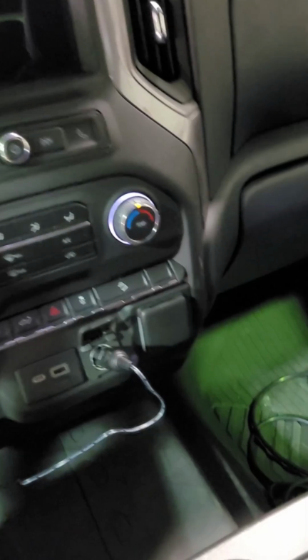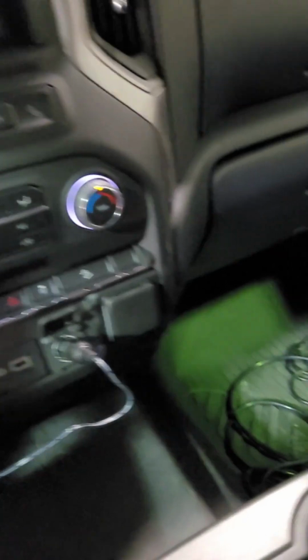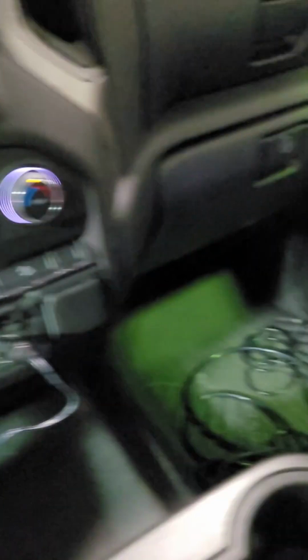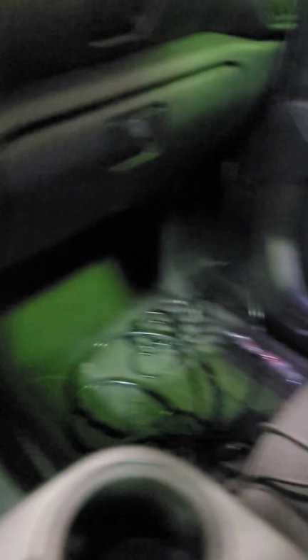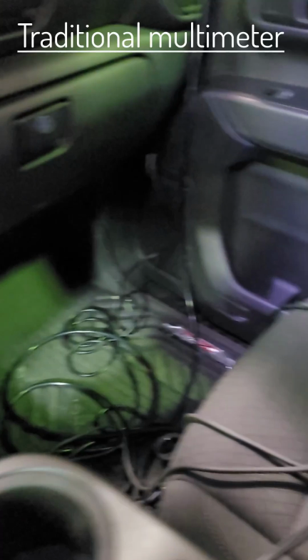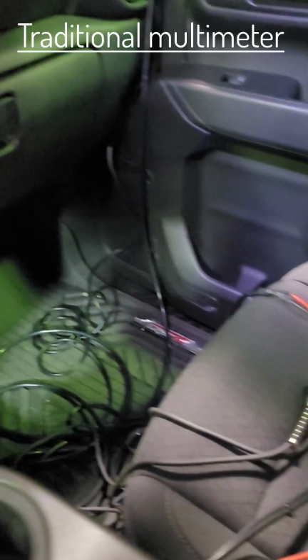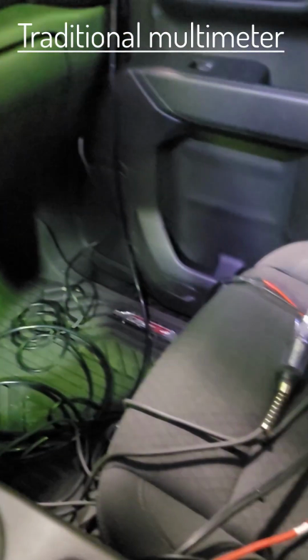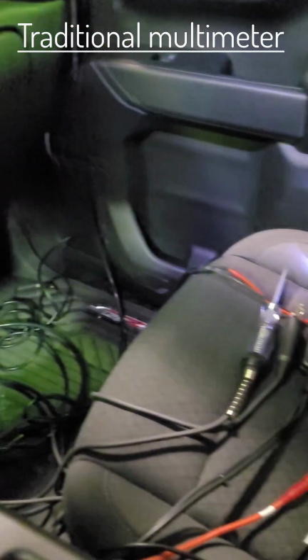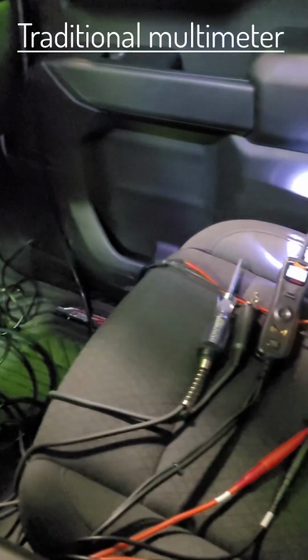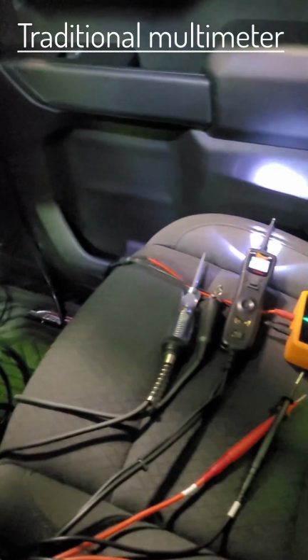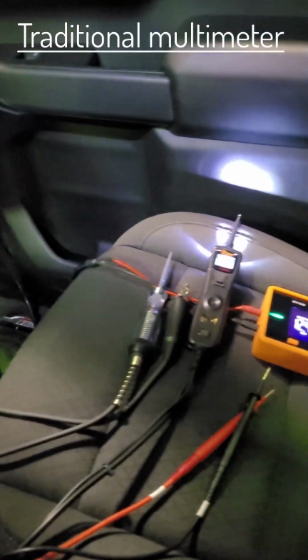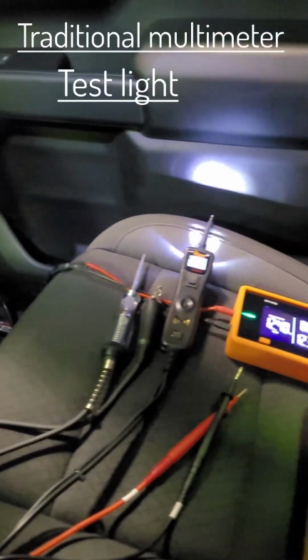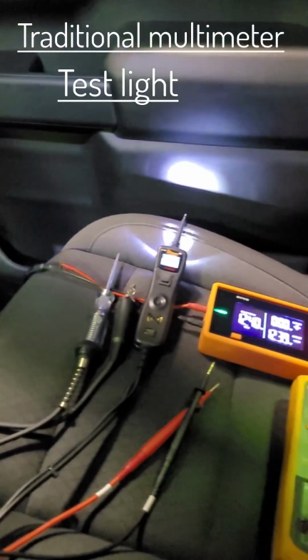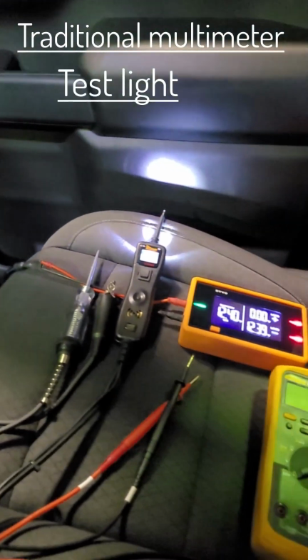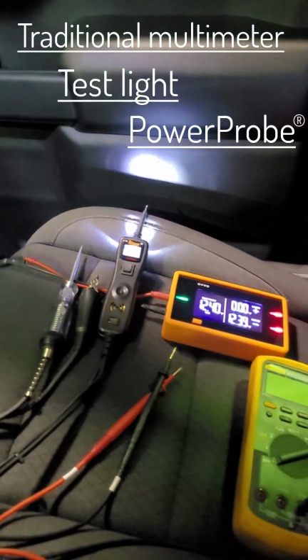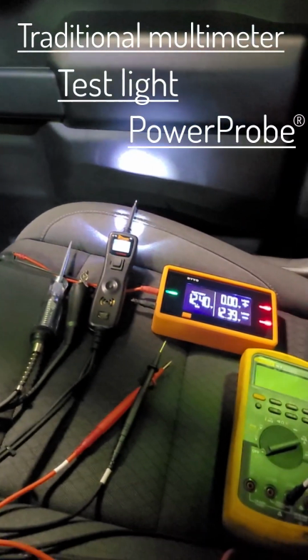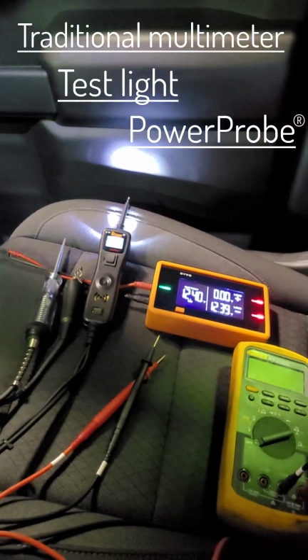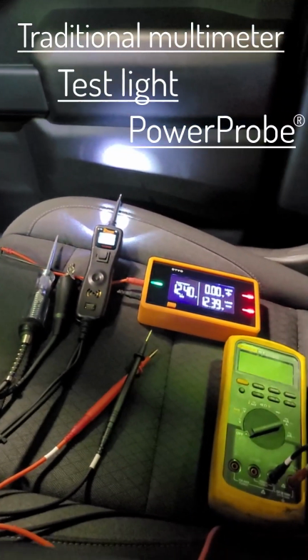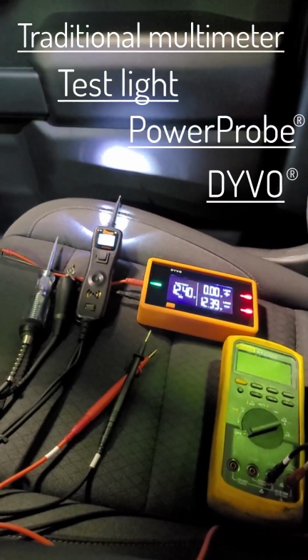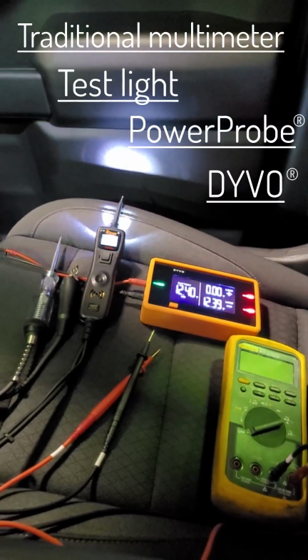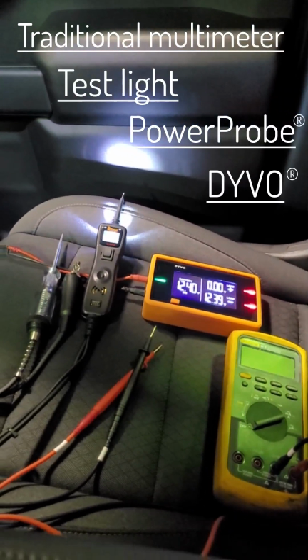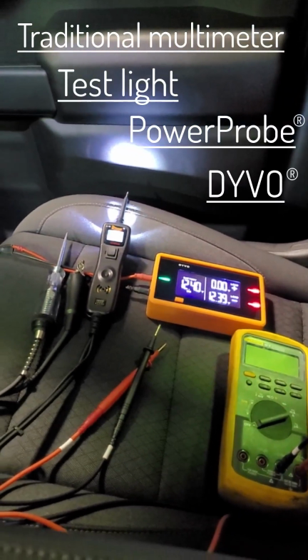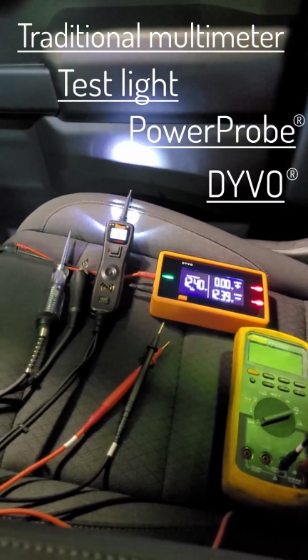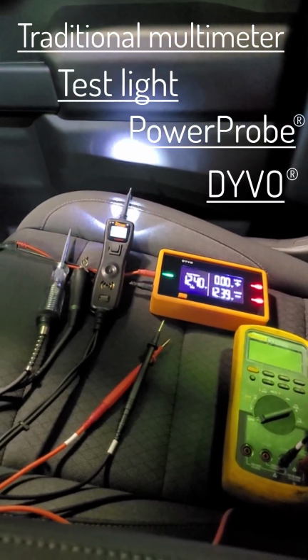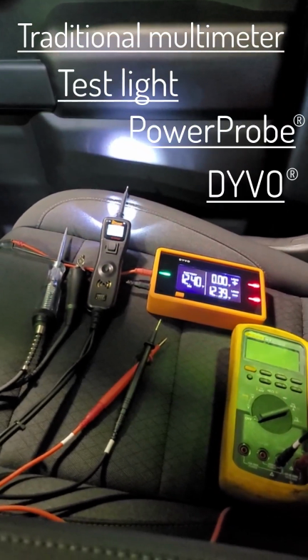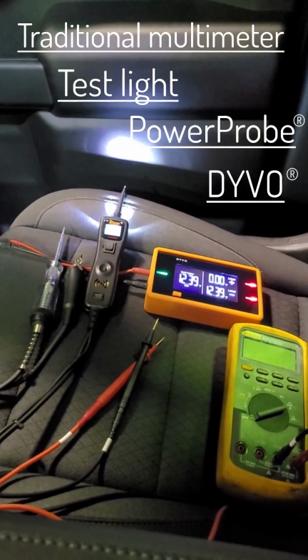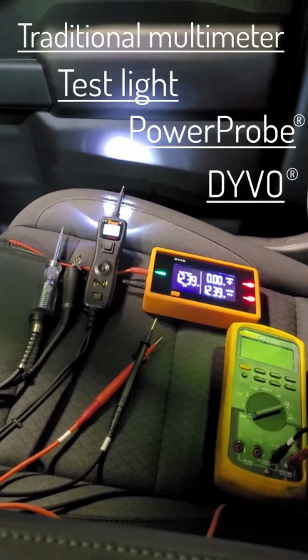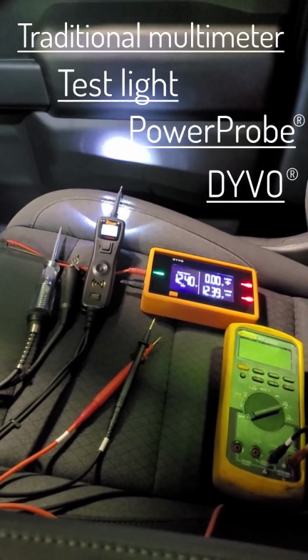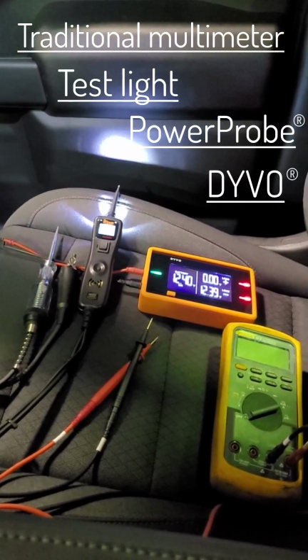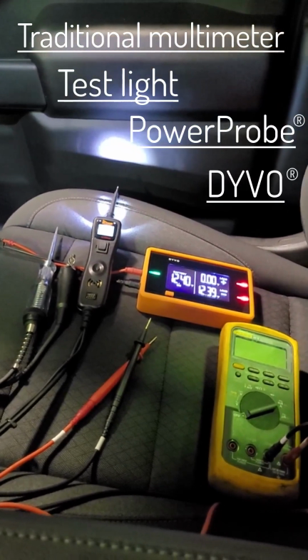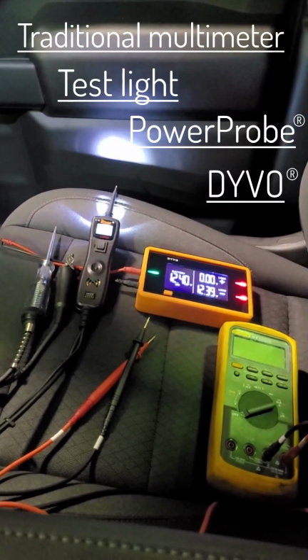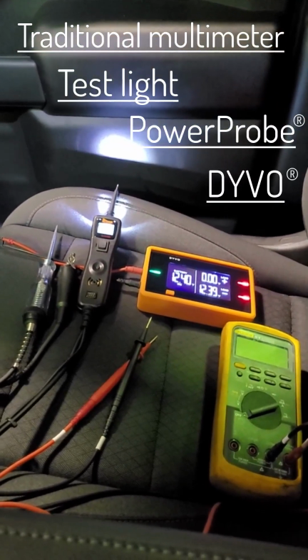I'm going to test this with a traditional multimeter, test light, power probe, and Devo, and compare the results from each tool.